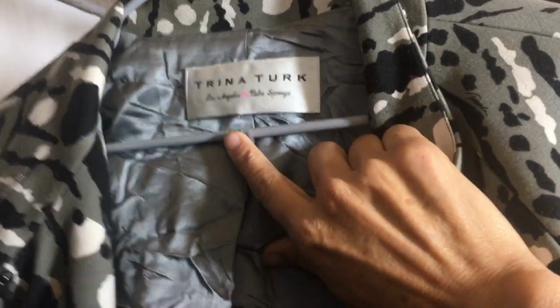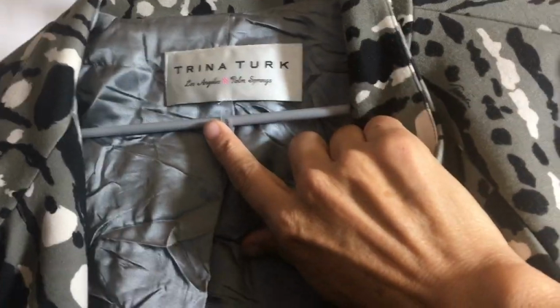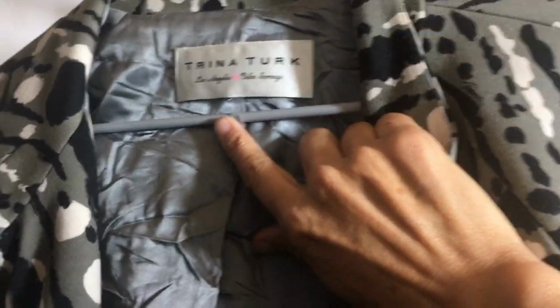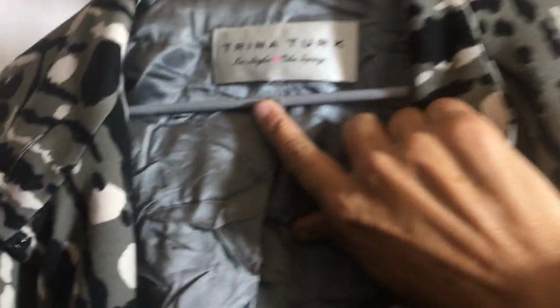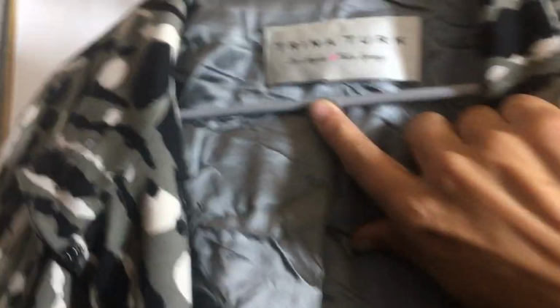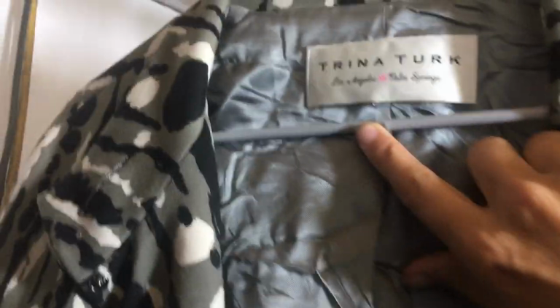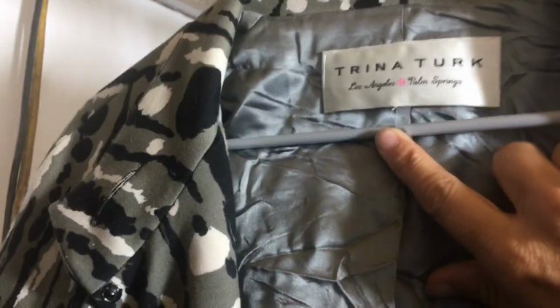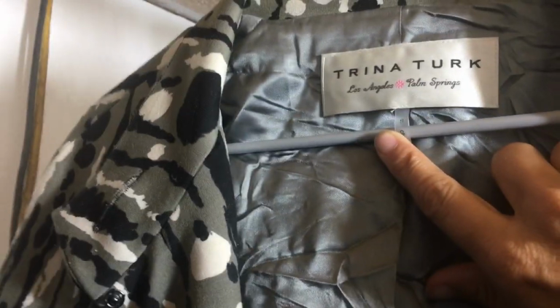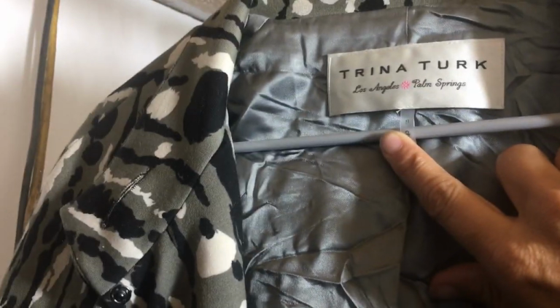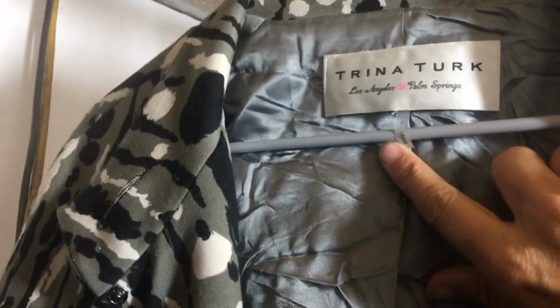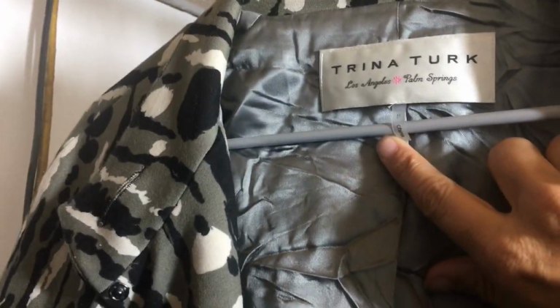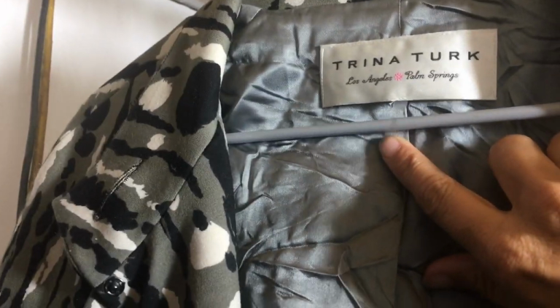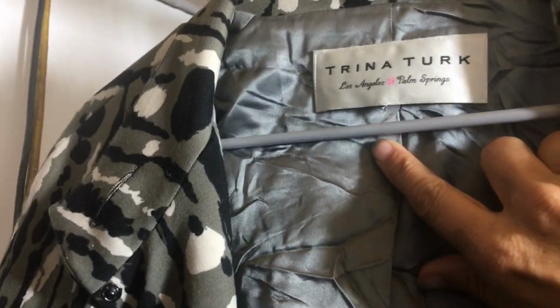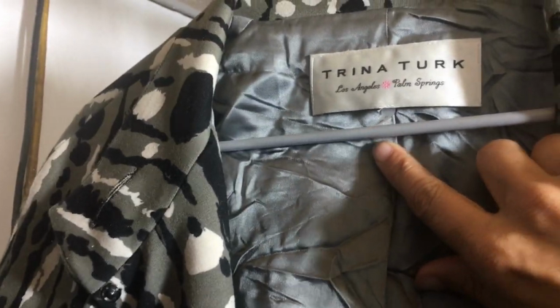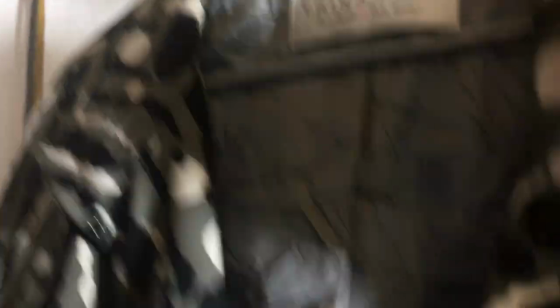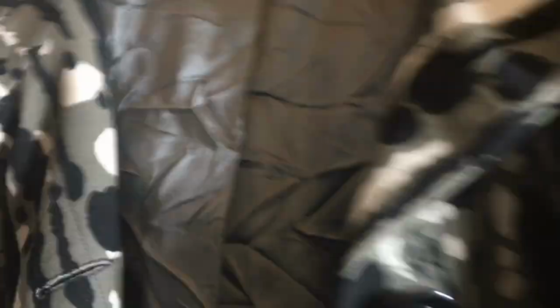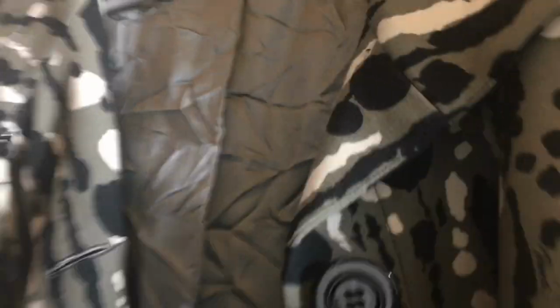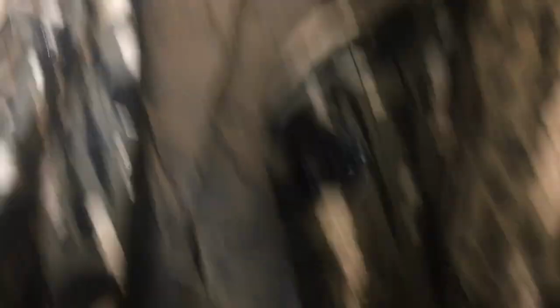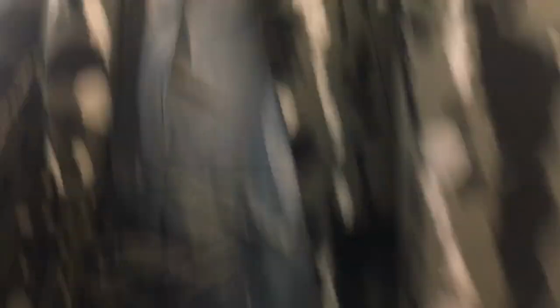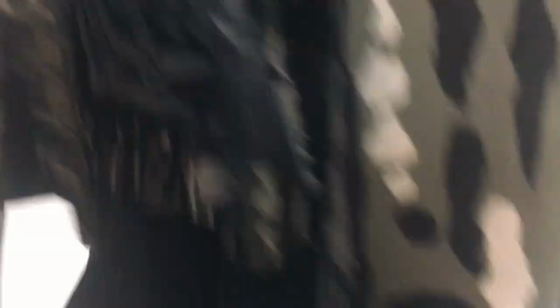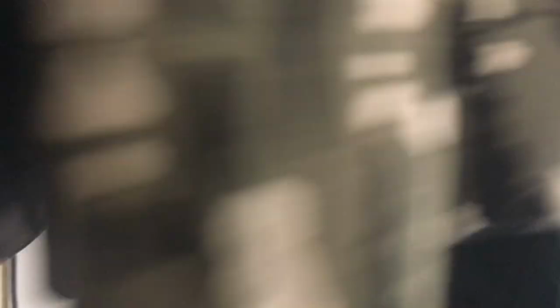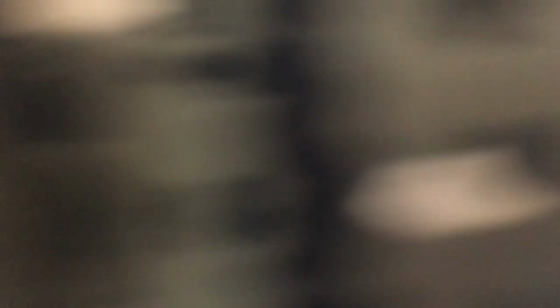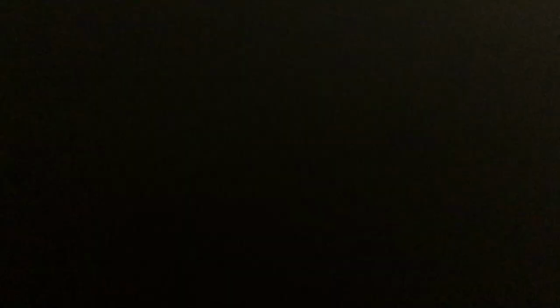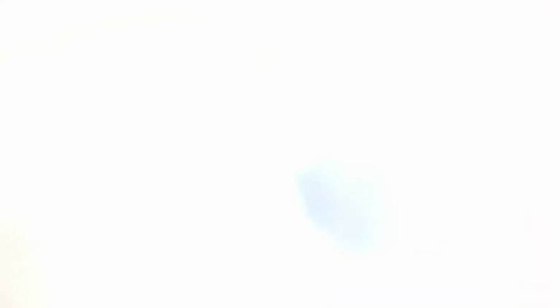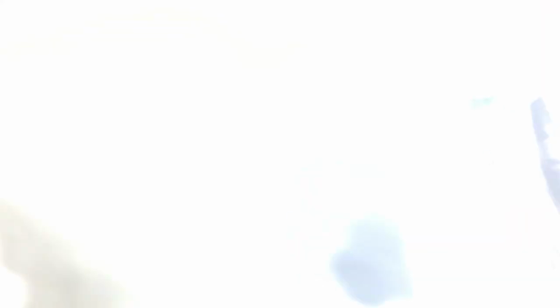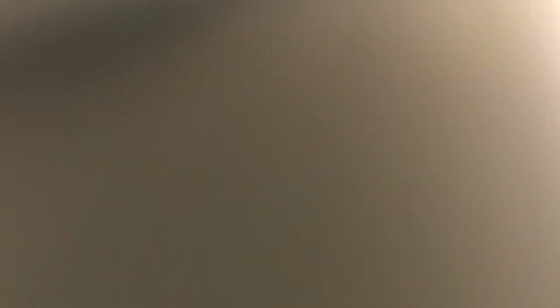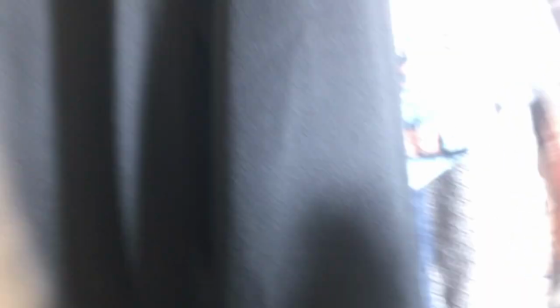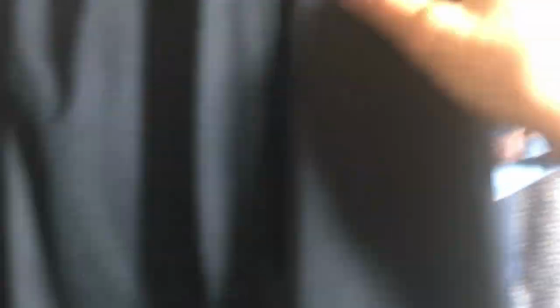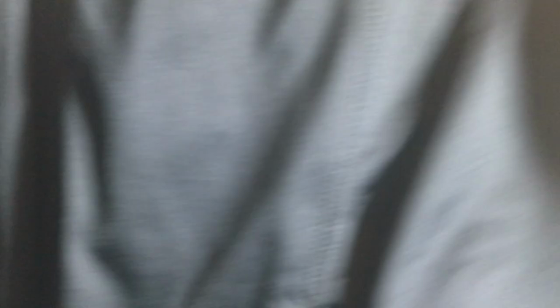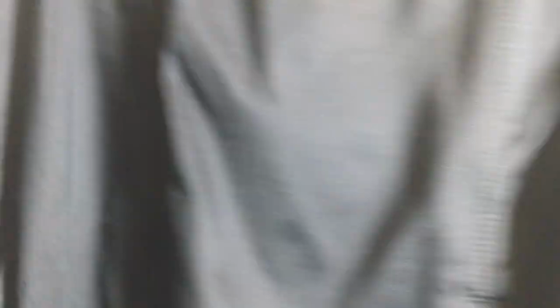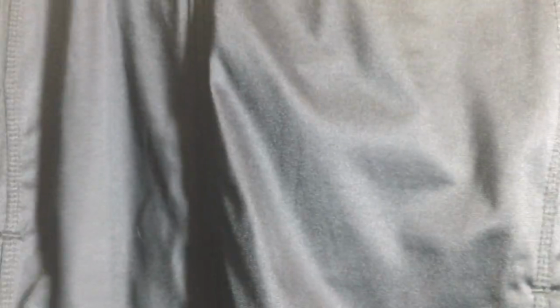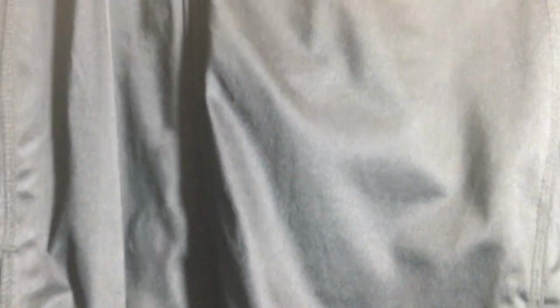This is a Trina Turk blazer, size eight — it's kind of hard to read the tag but I think it says eight.